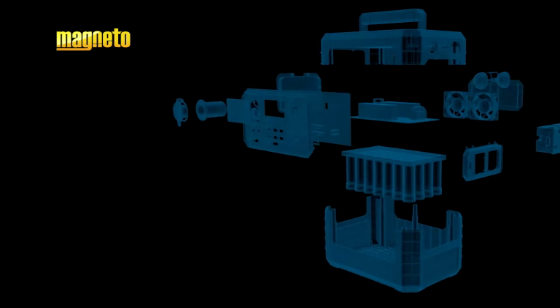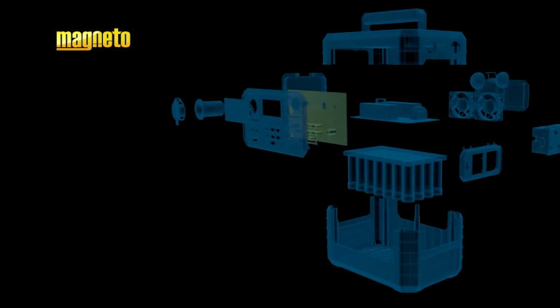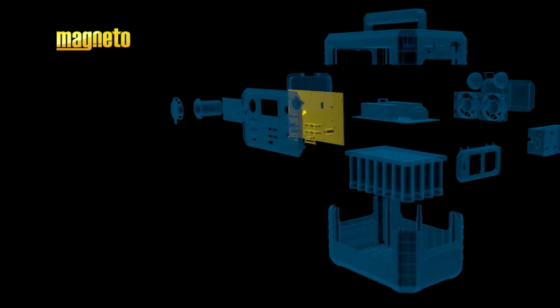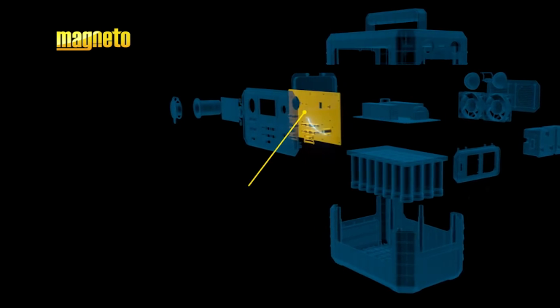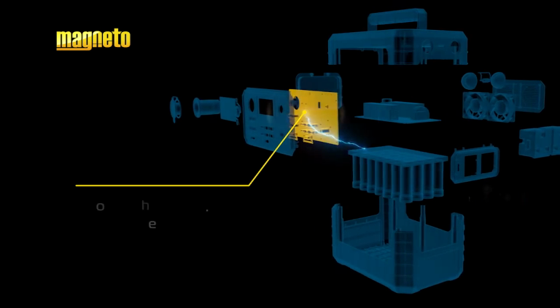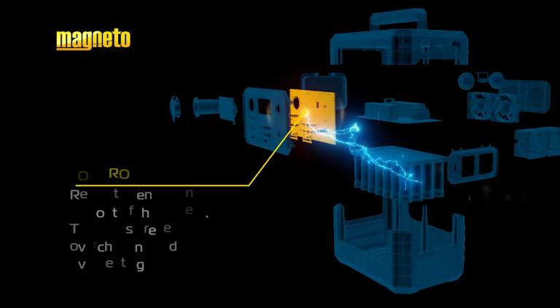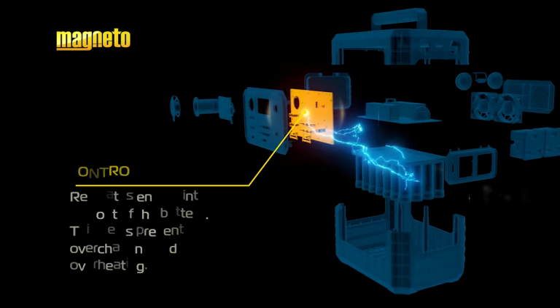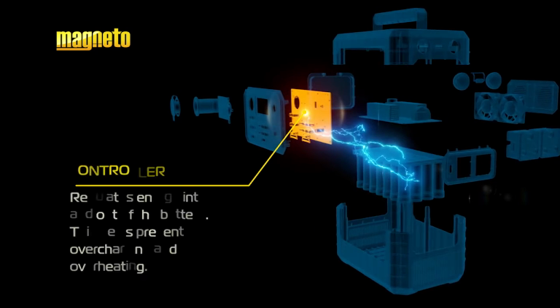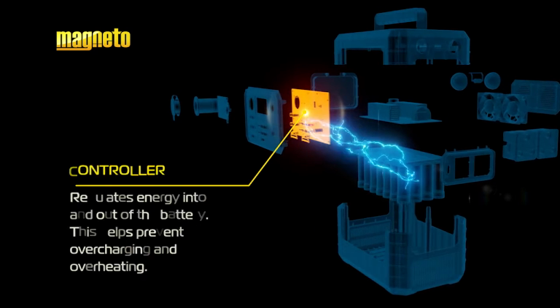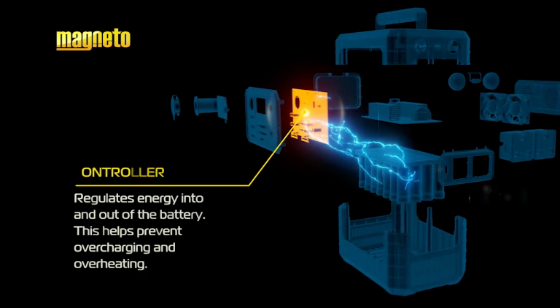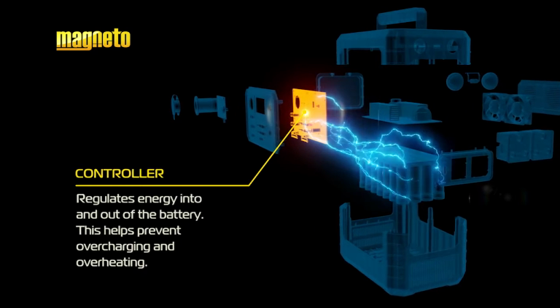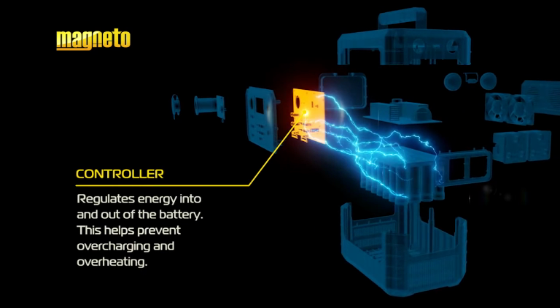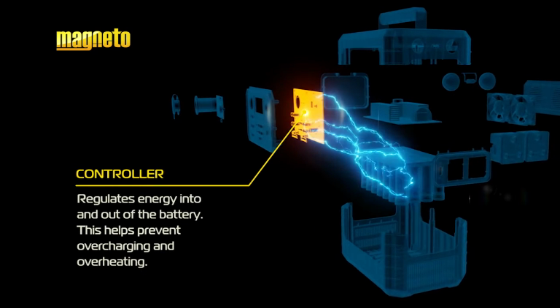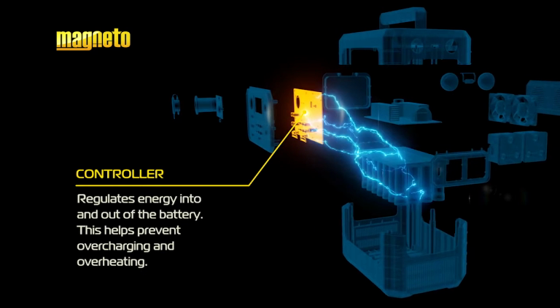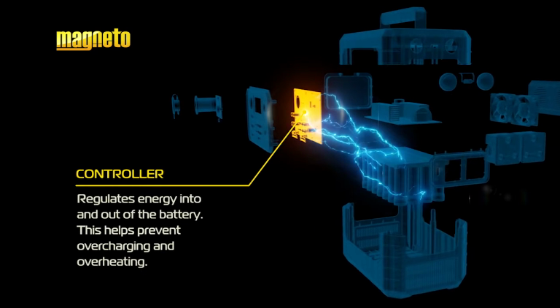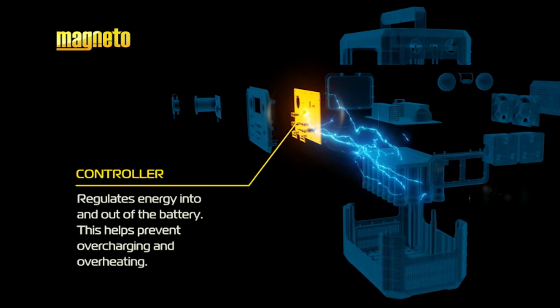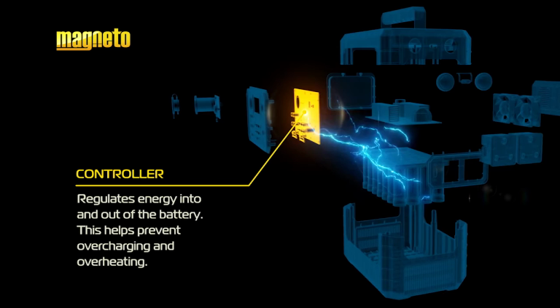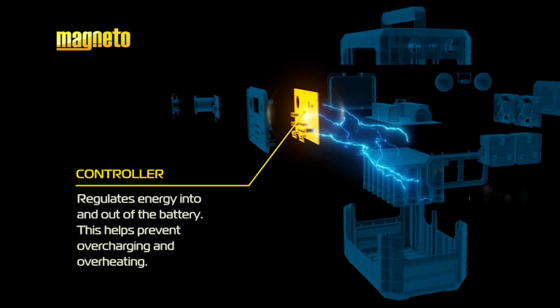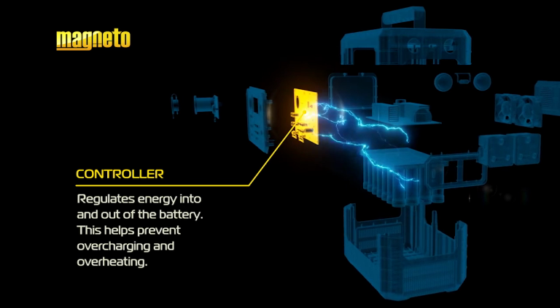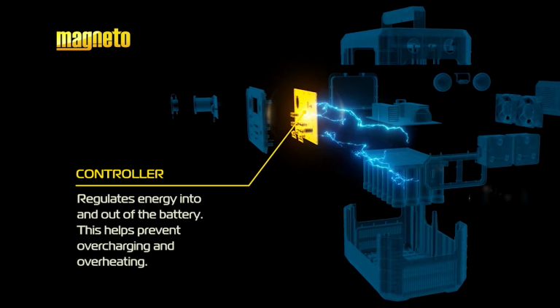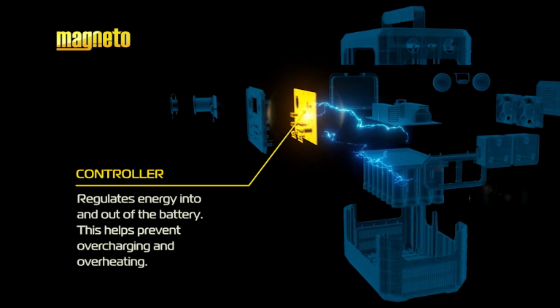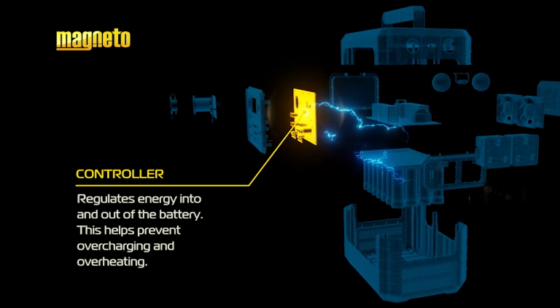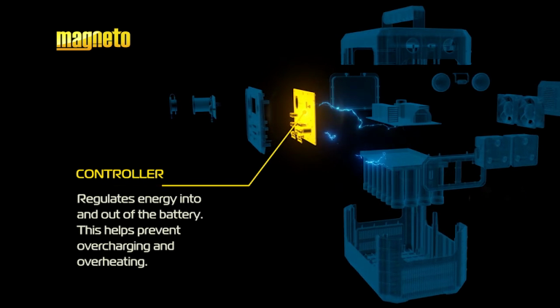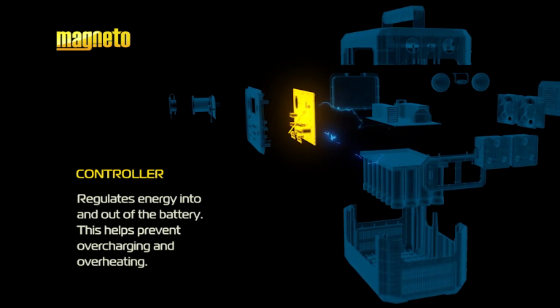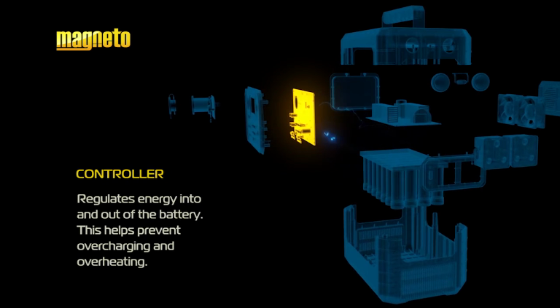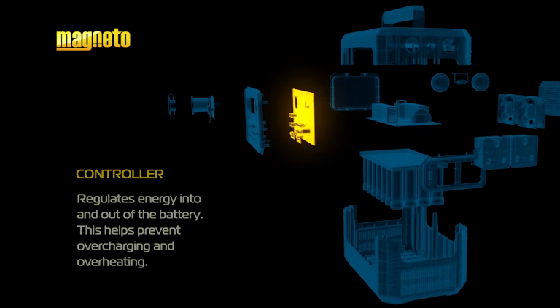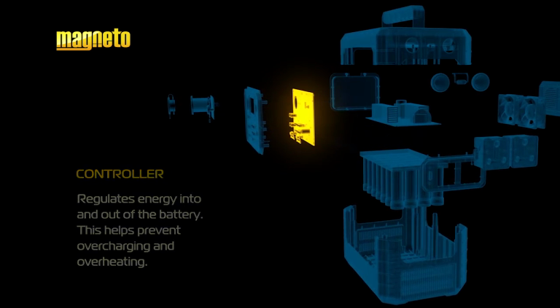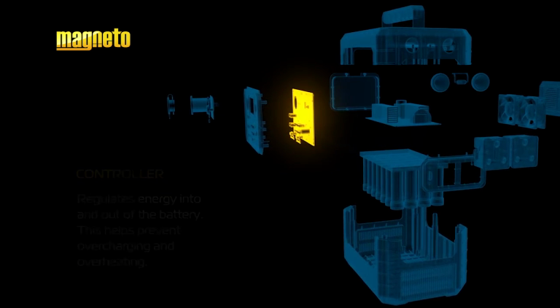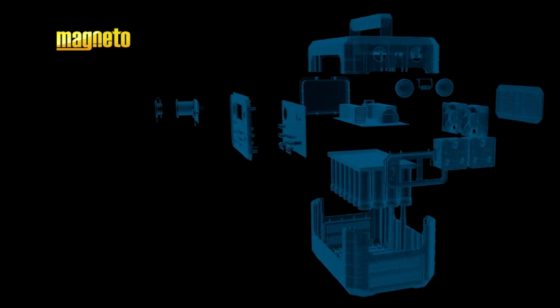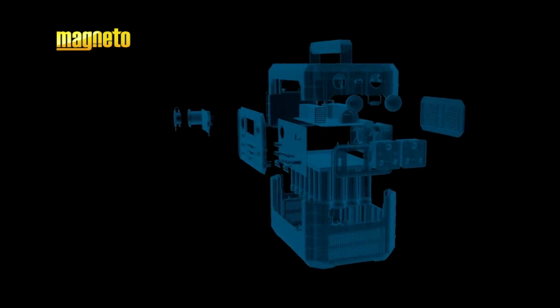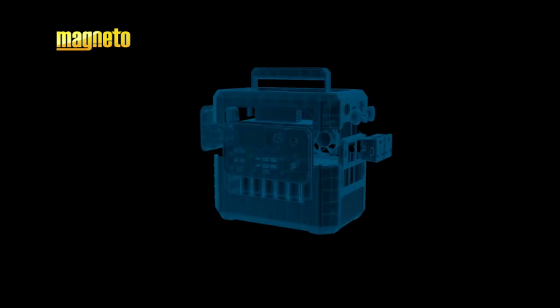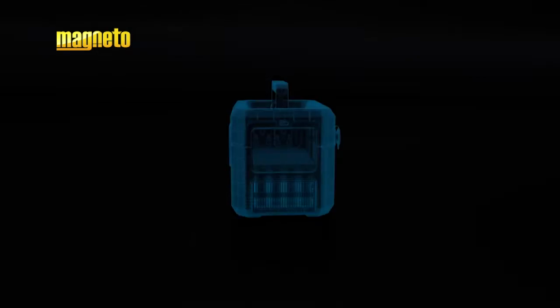Thirdly, the controller. This regulates the energy into and out of the battery, preventing overcharging and overheating.